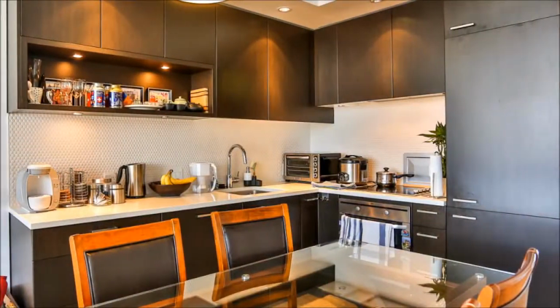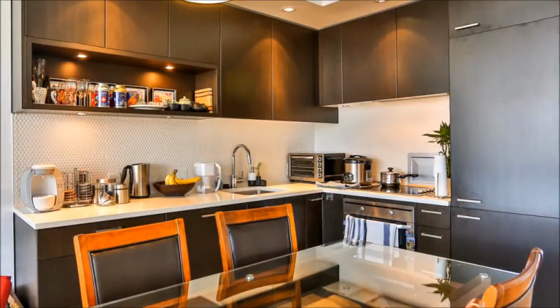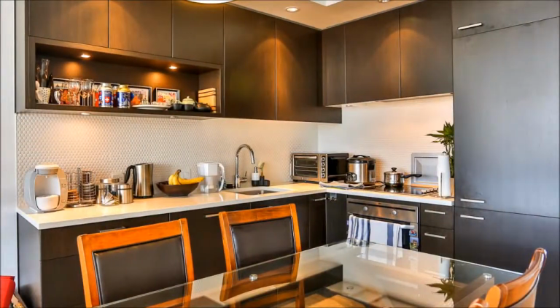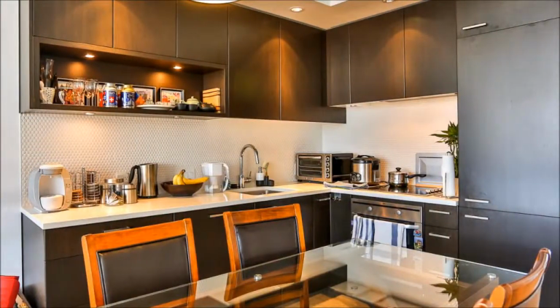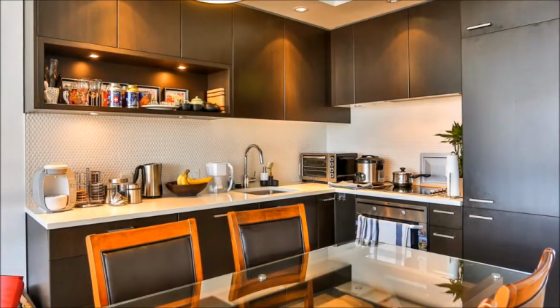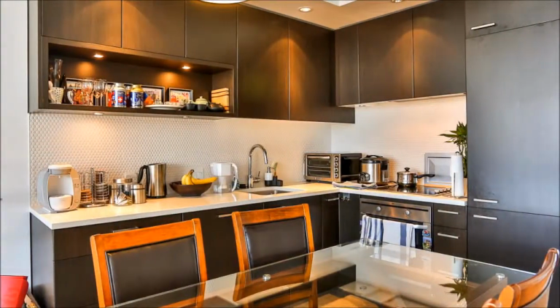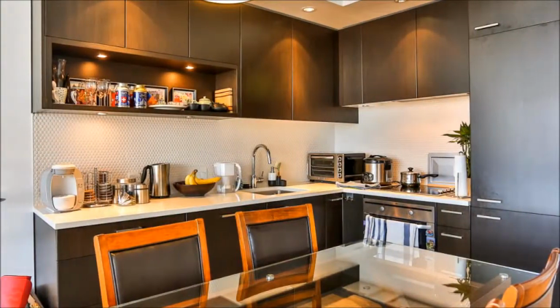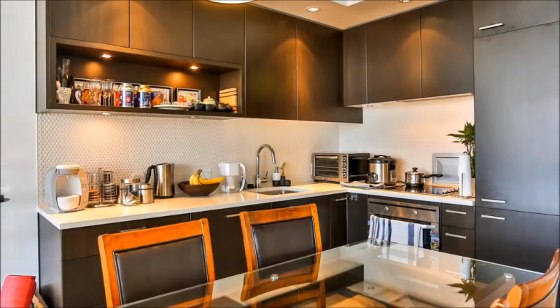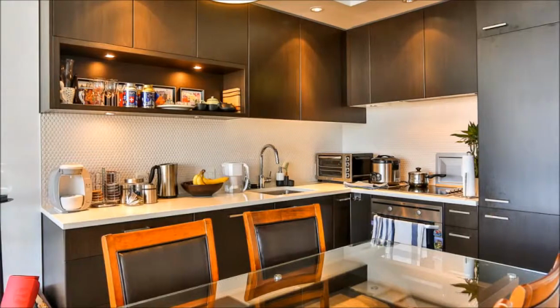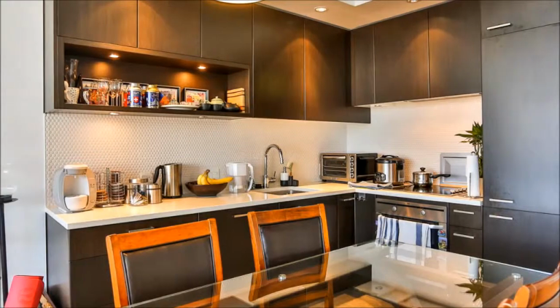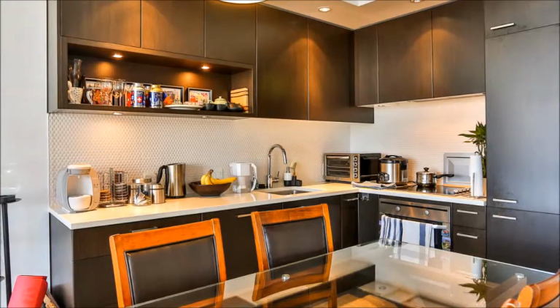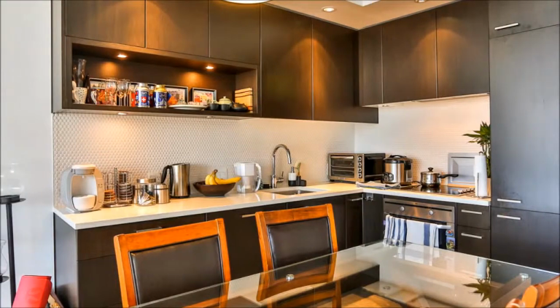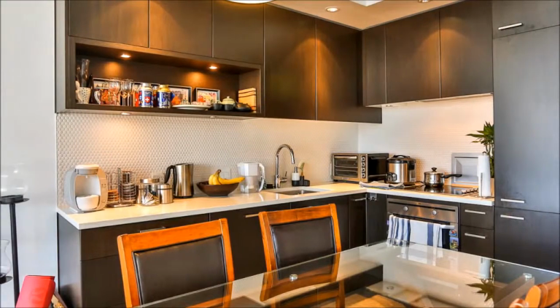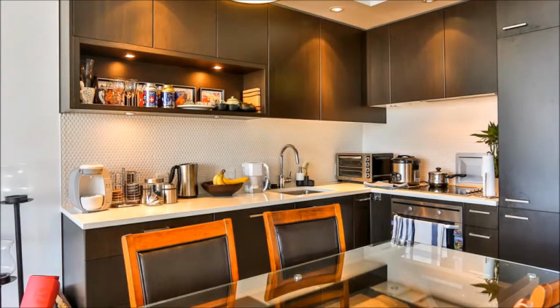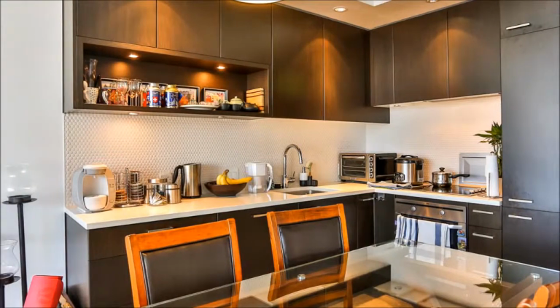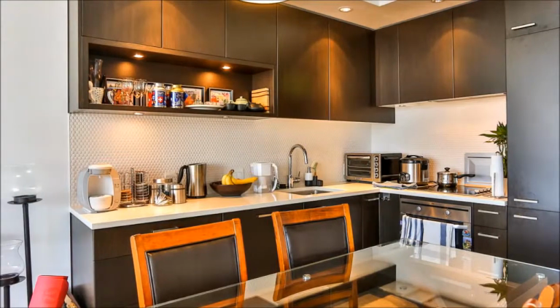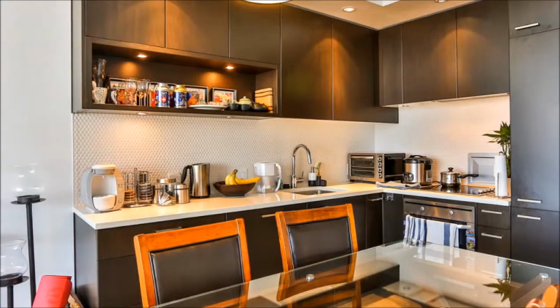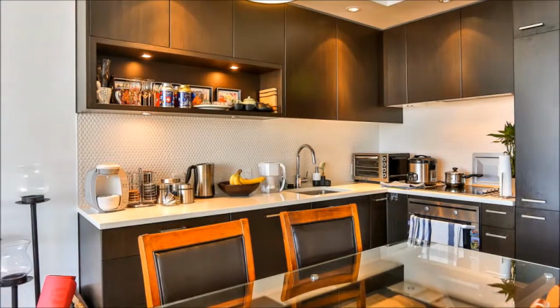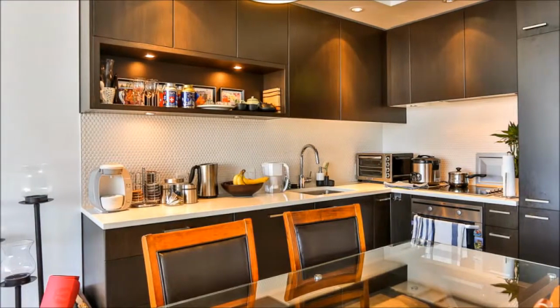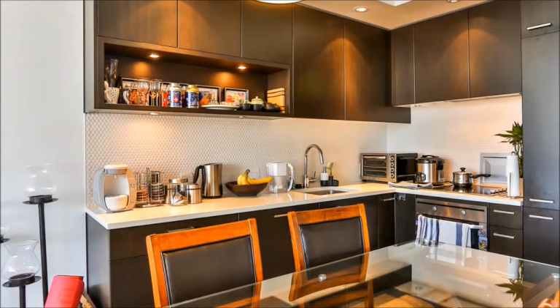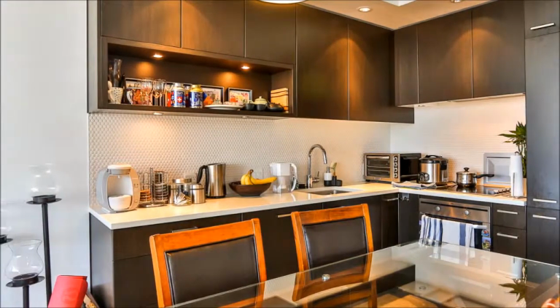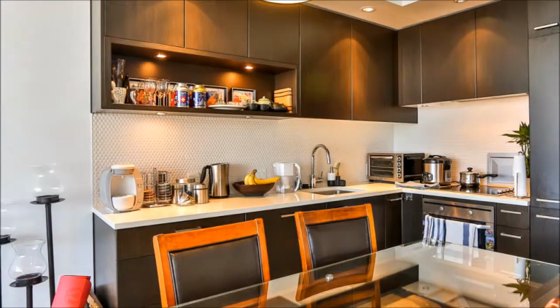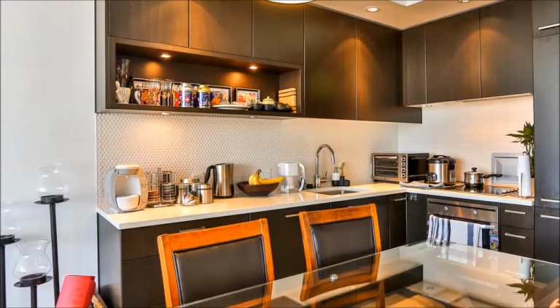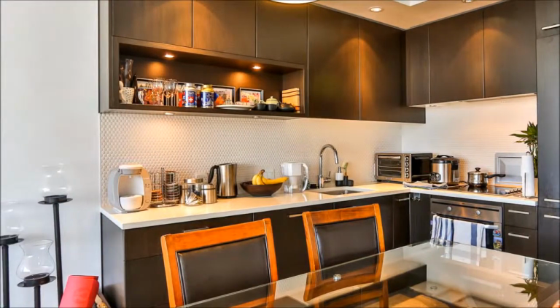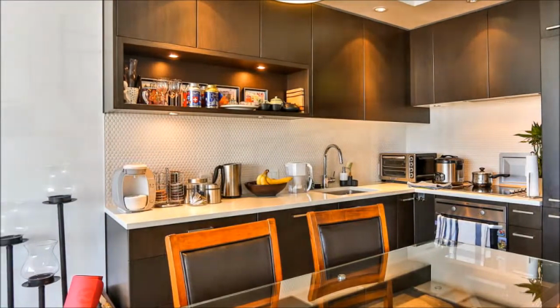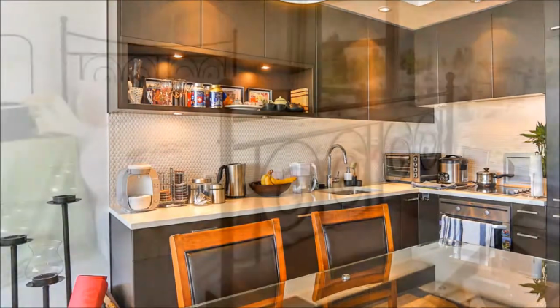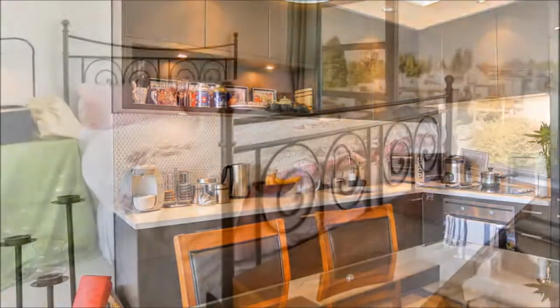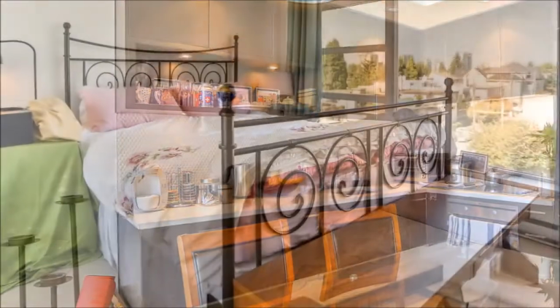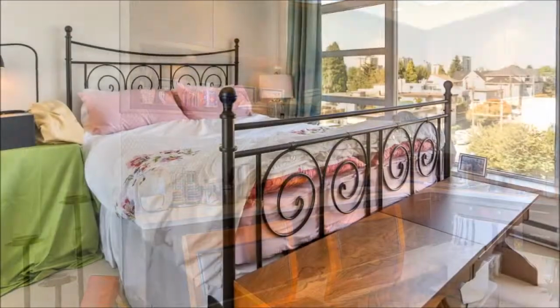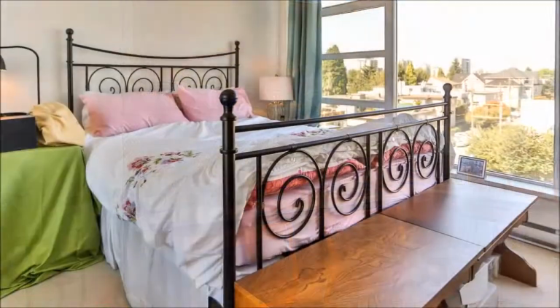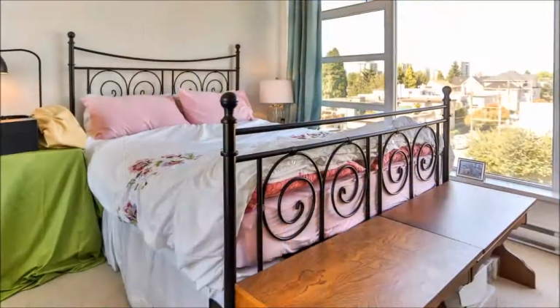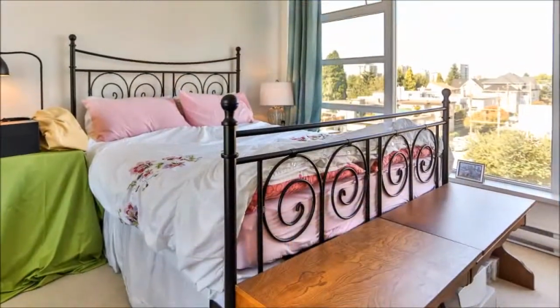The kitchen showcases custom oak cabinets, slab stone counters, and top-notch, fully integrated appliances.